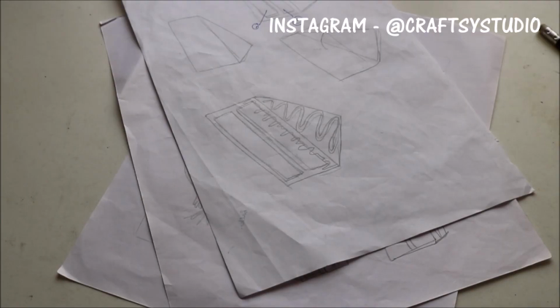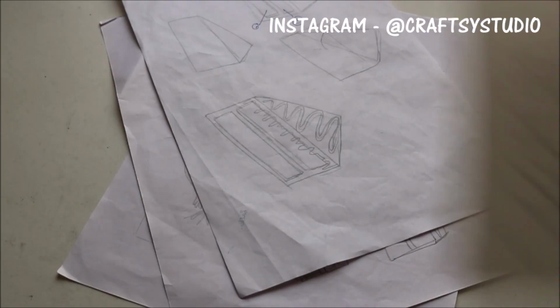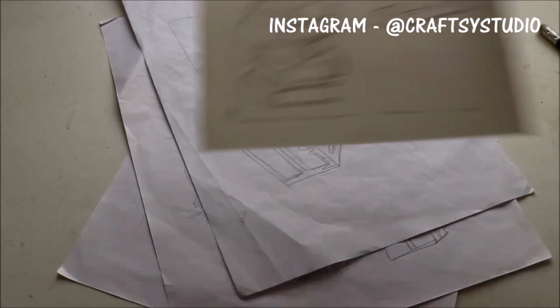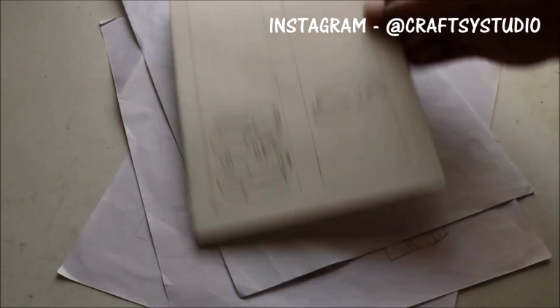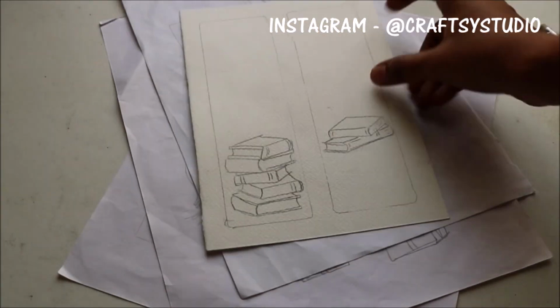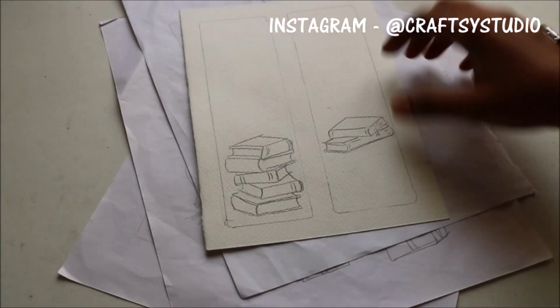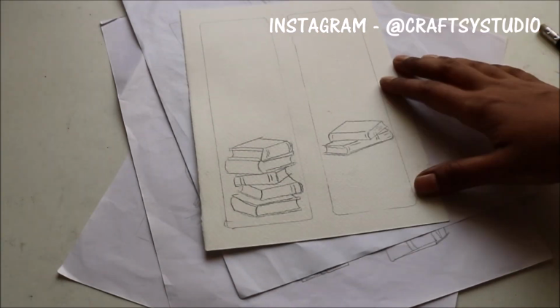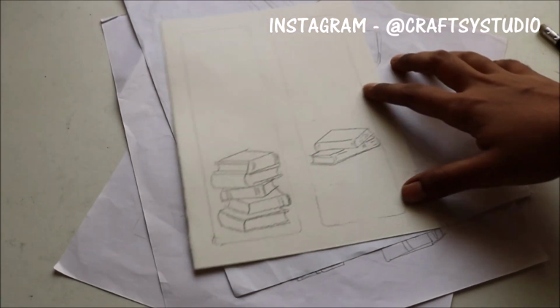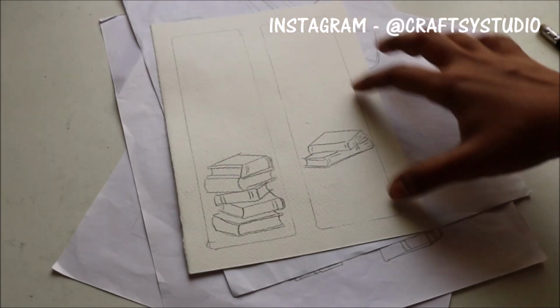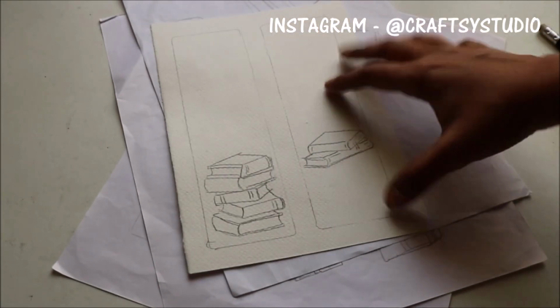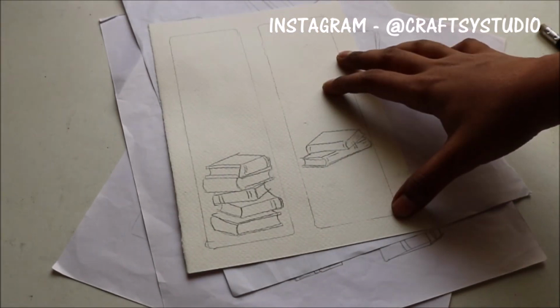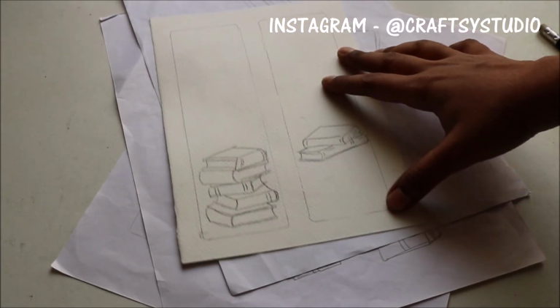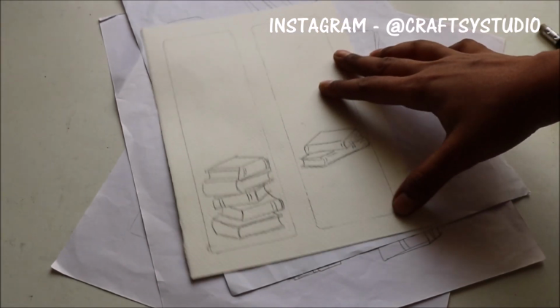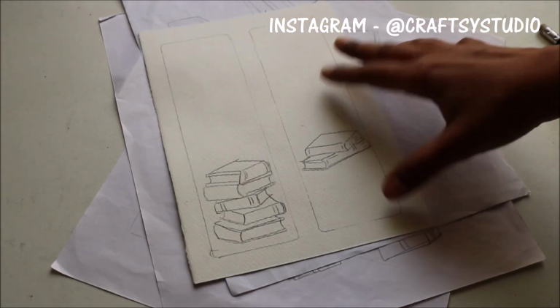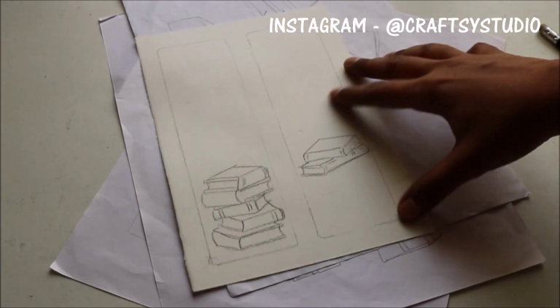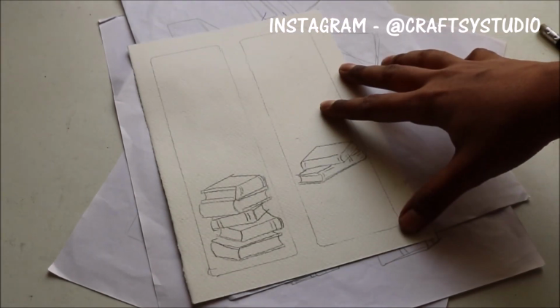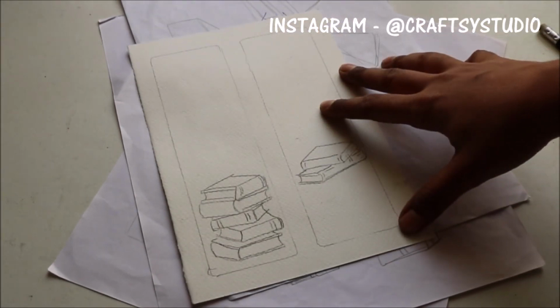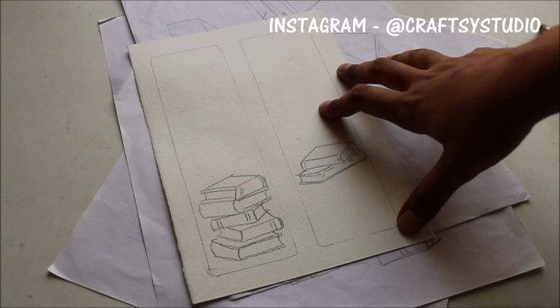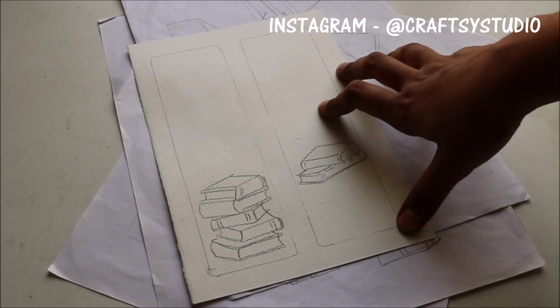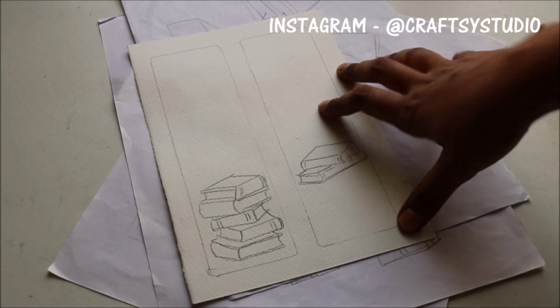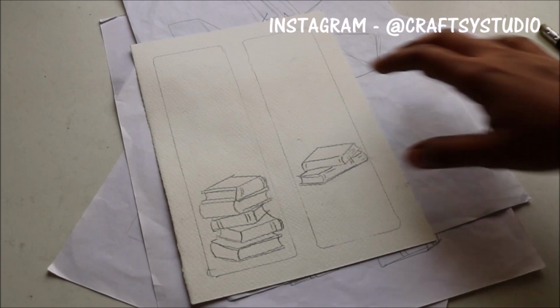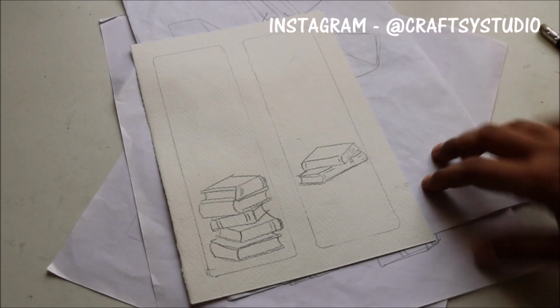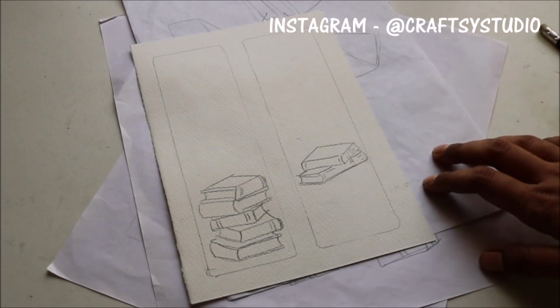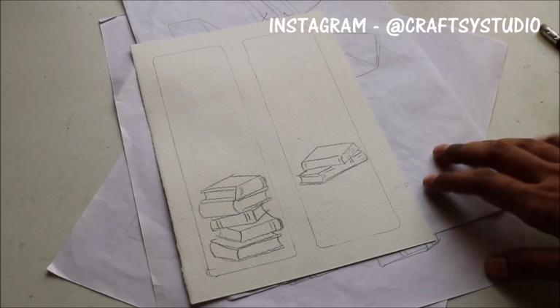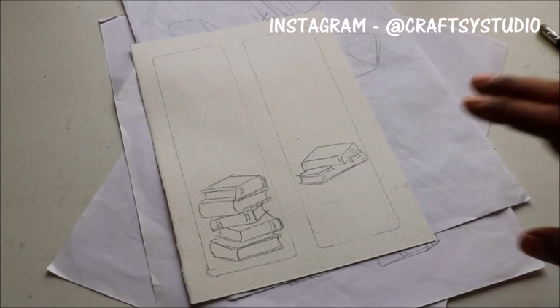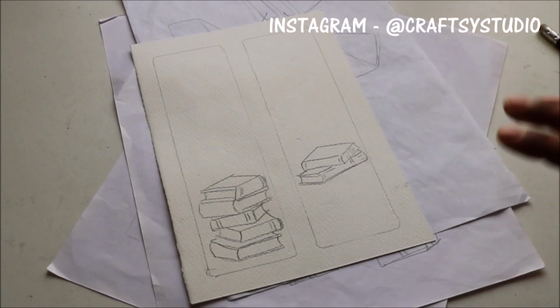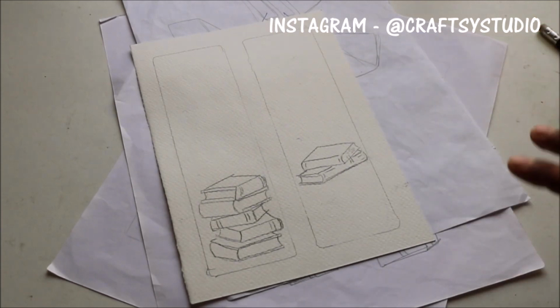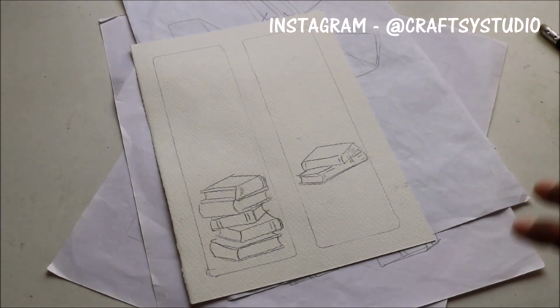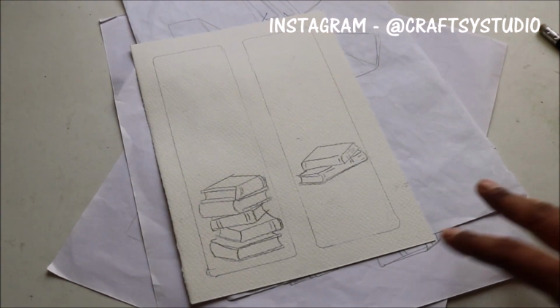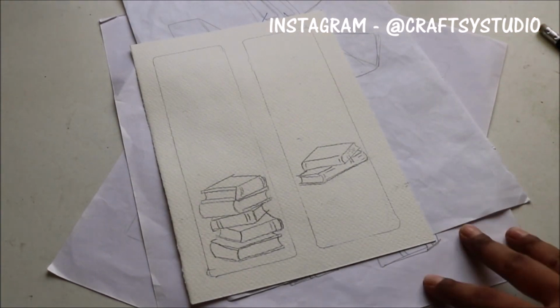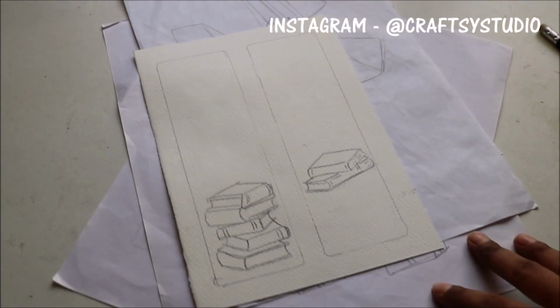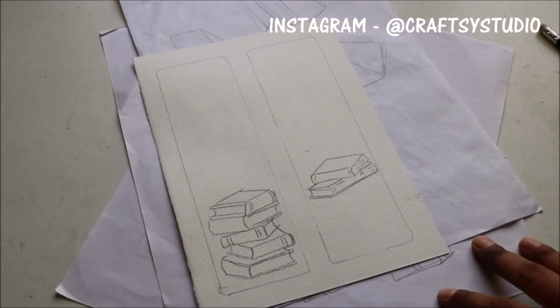After finalizing the idea, I transfer the outline to the art paper — the main paper where I am going to paint.